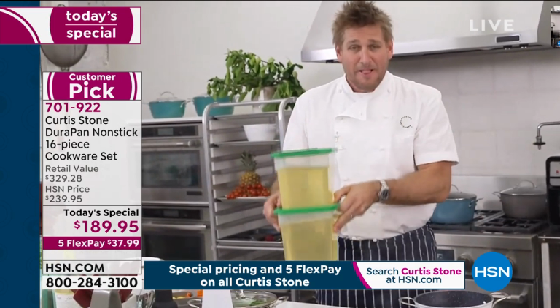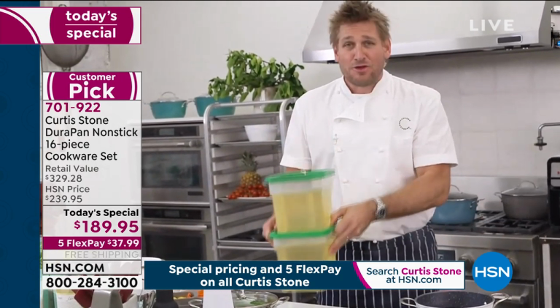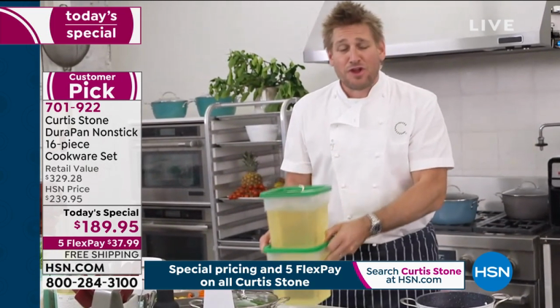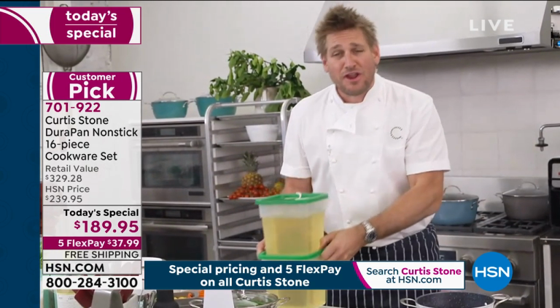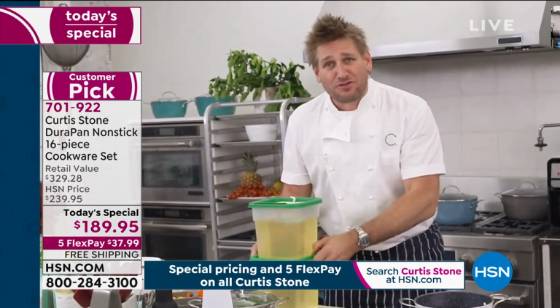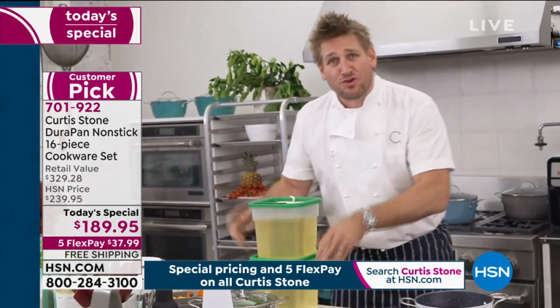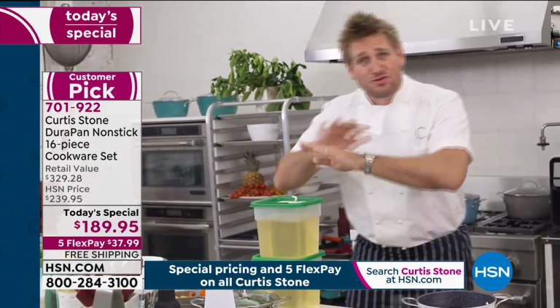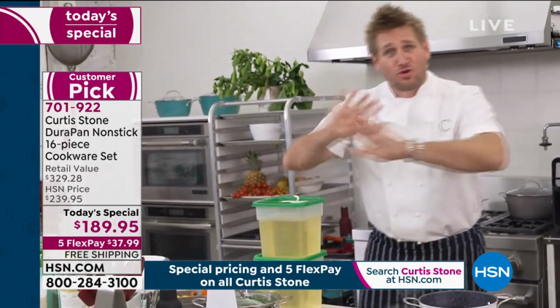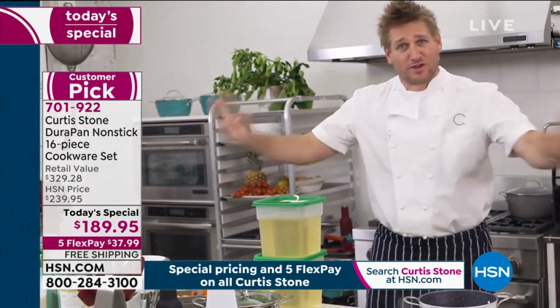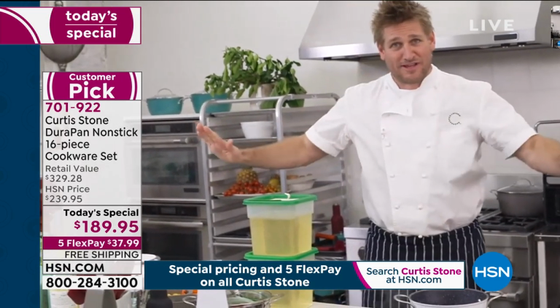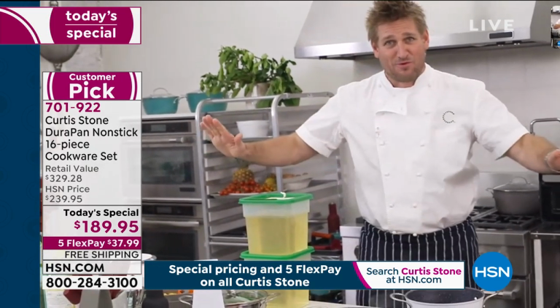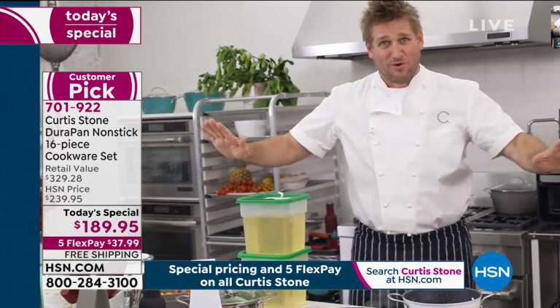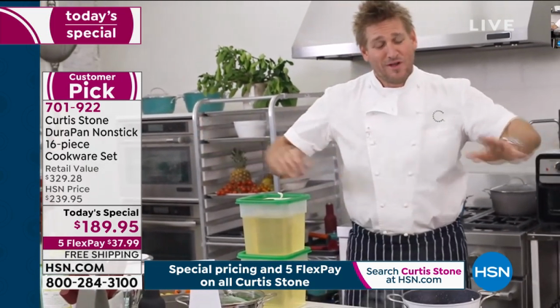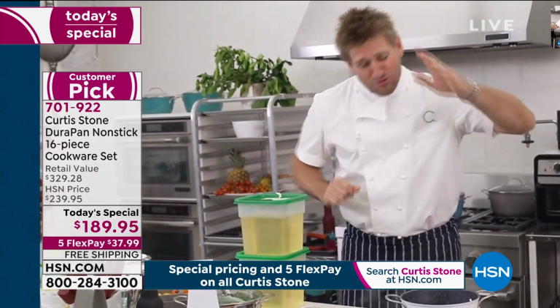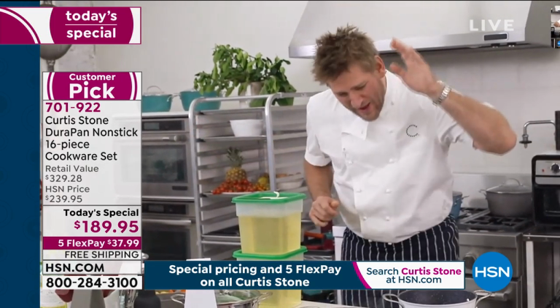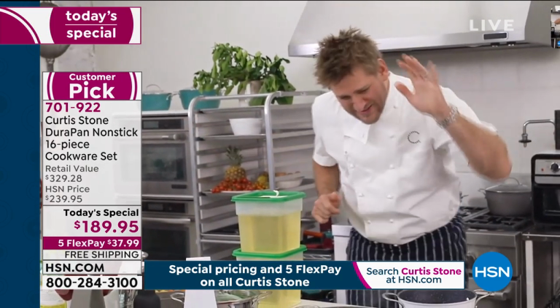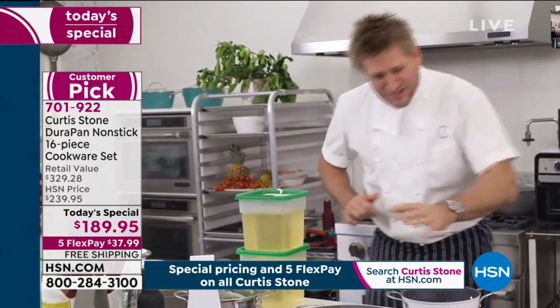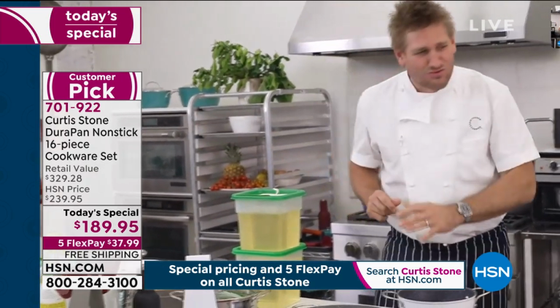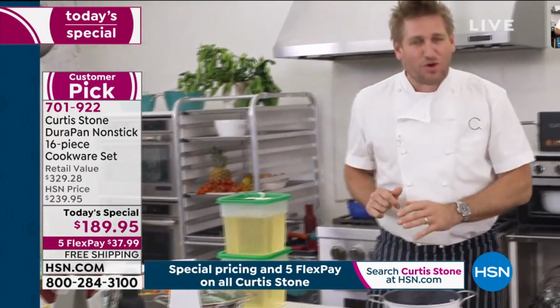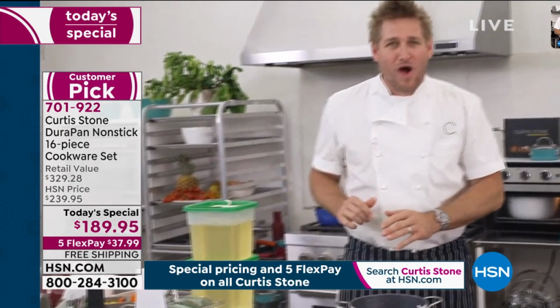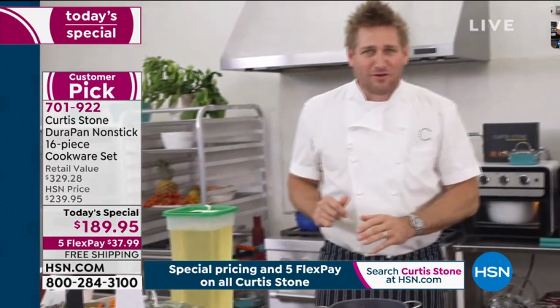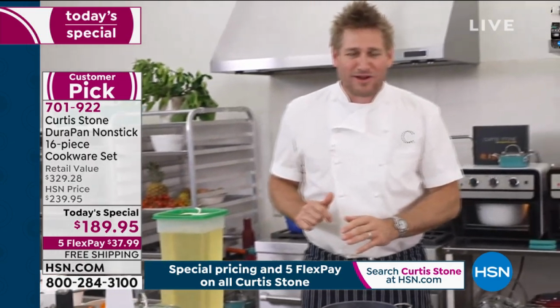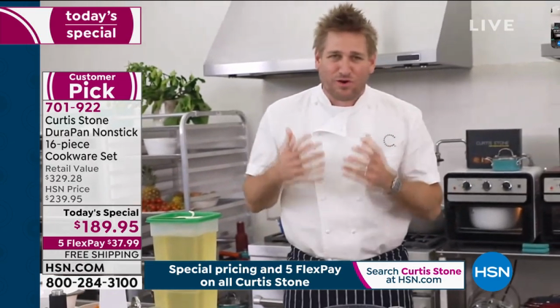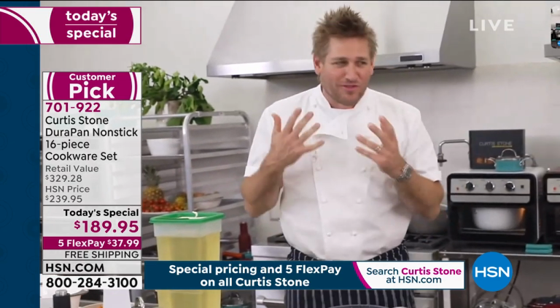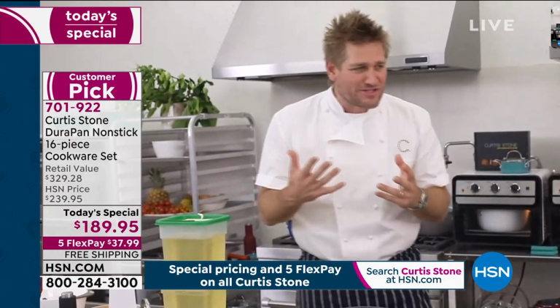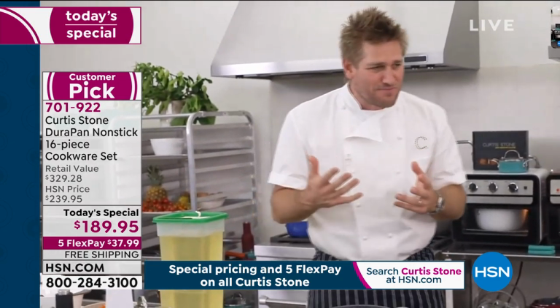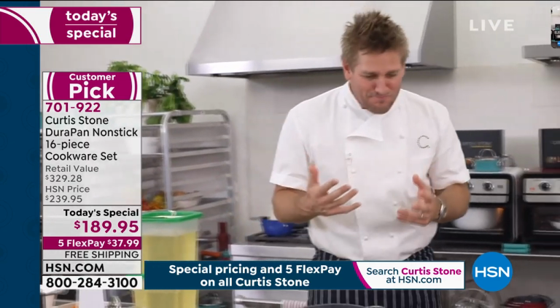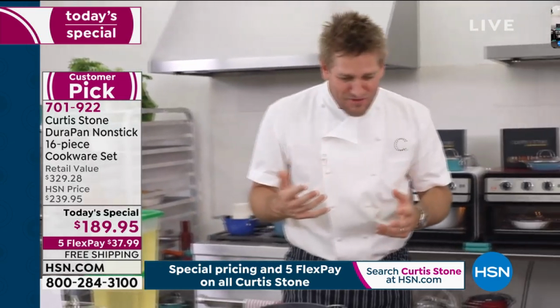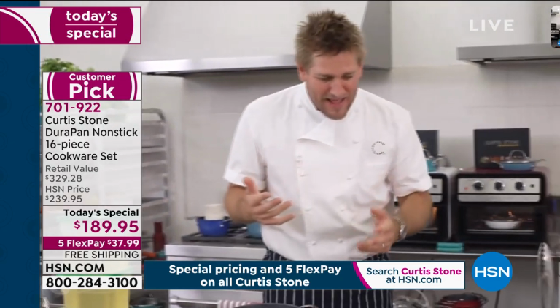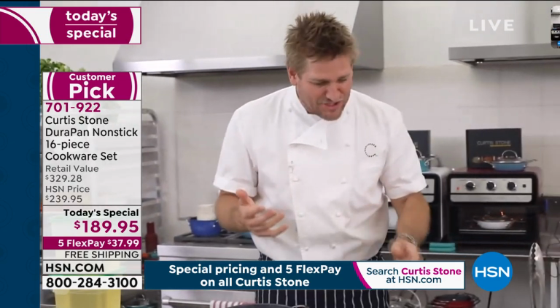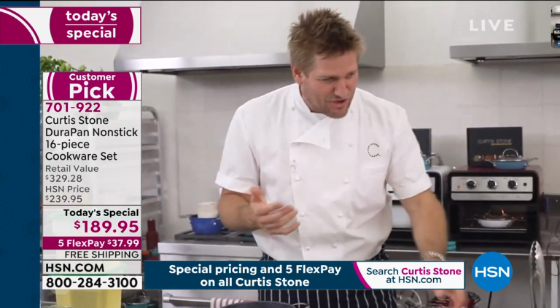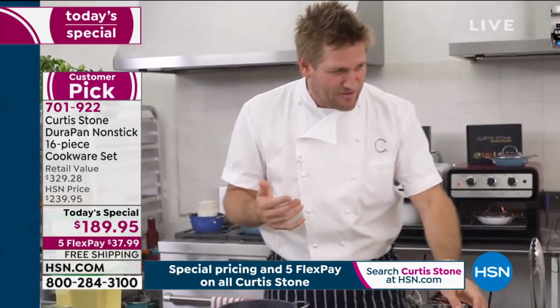You don't have to use oil anymore. DuraPan doesn't require any oil, and that's the magic of it.